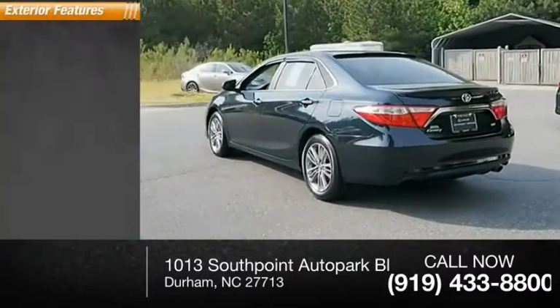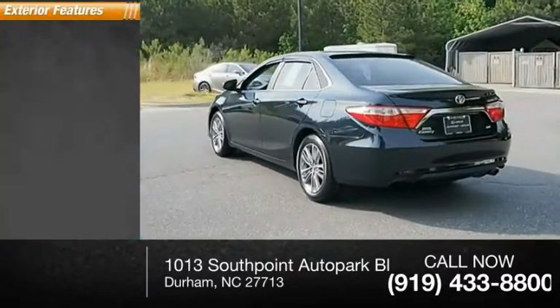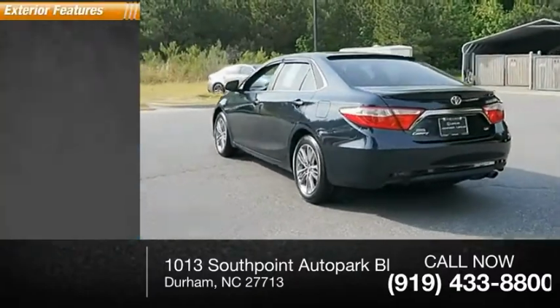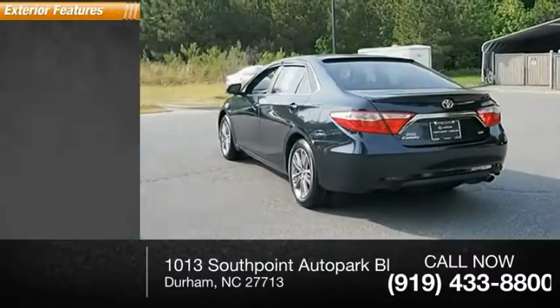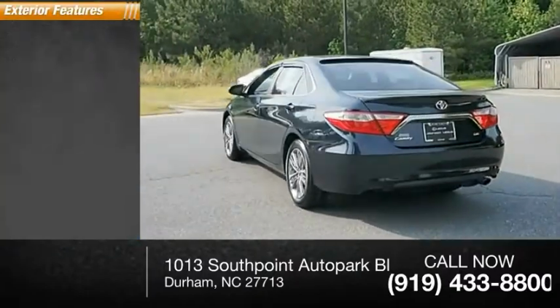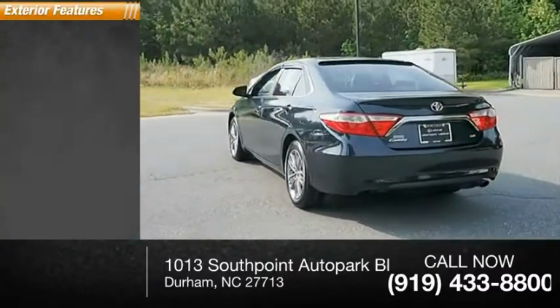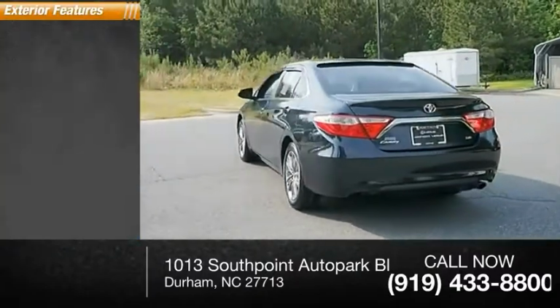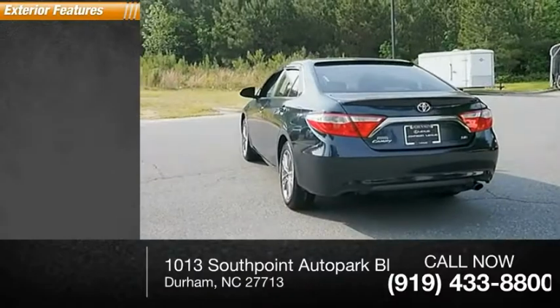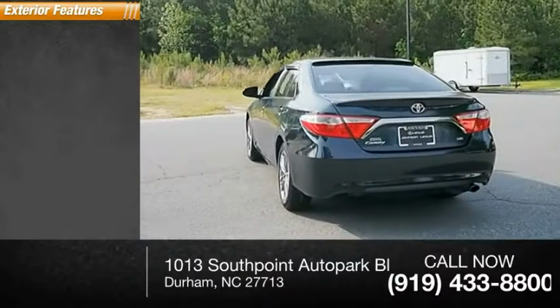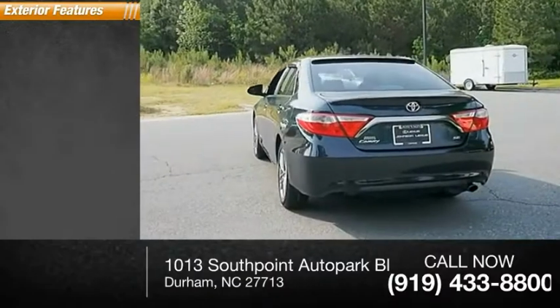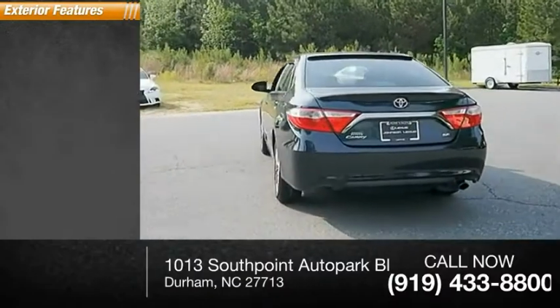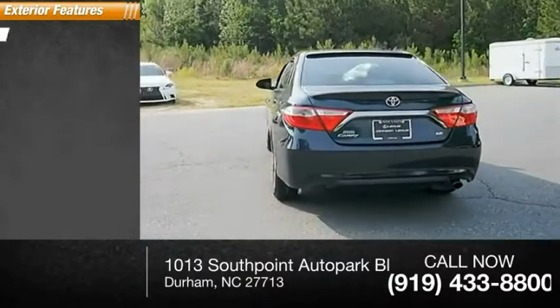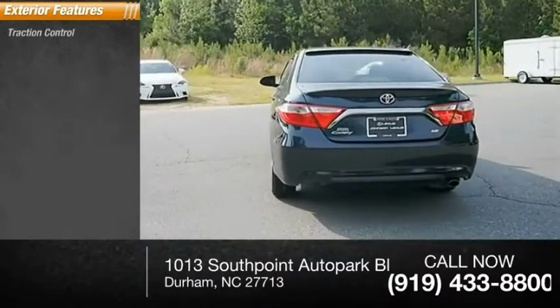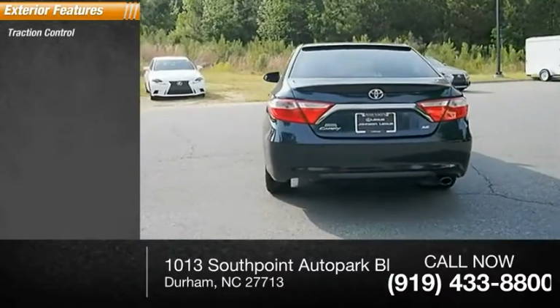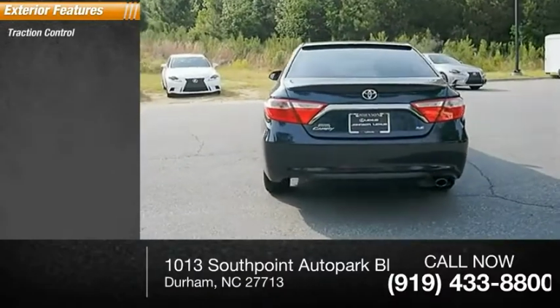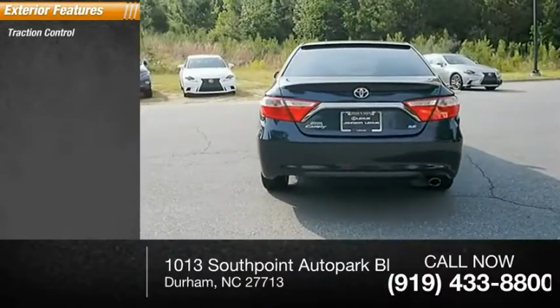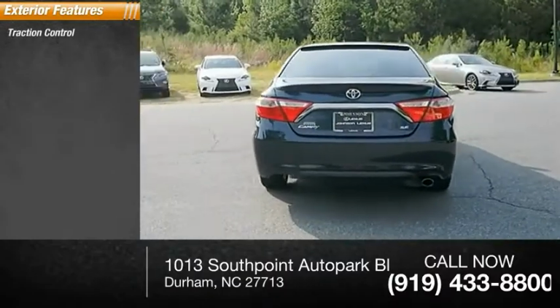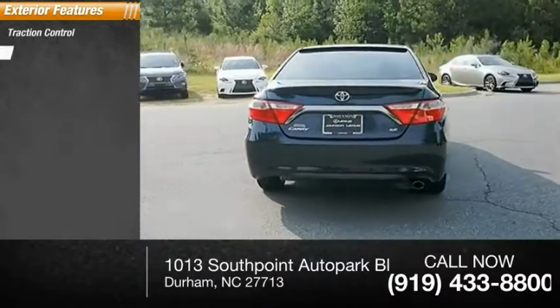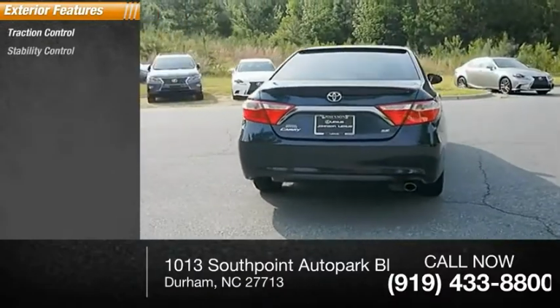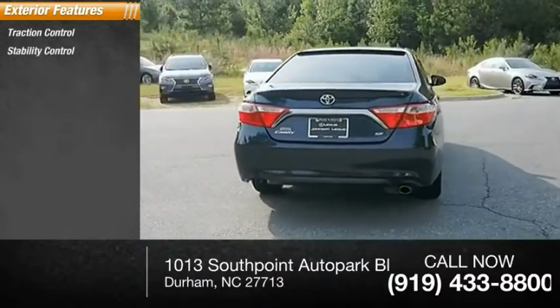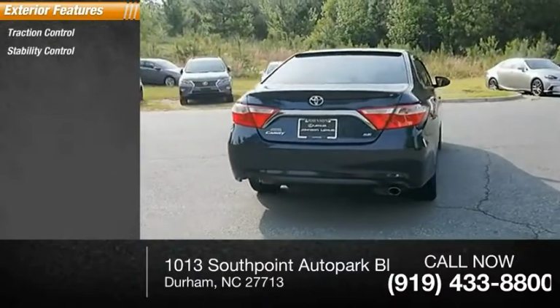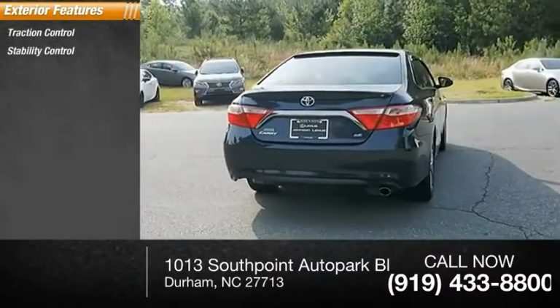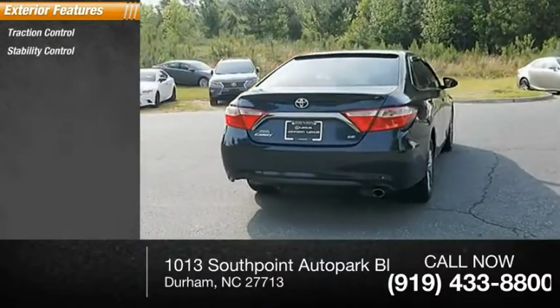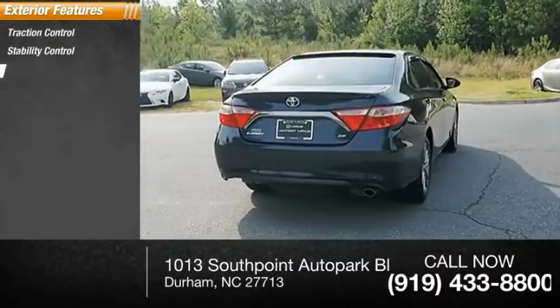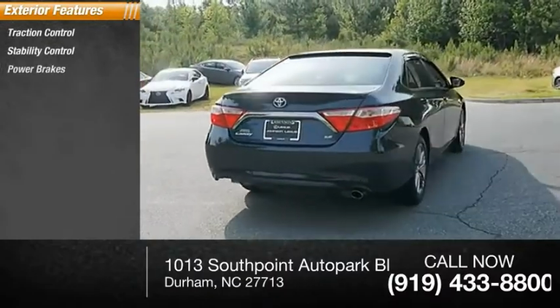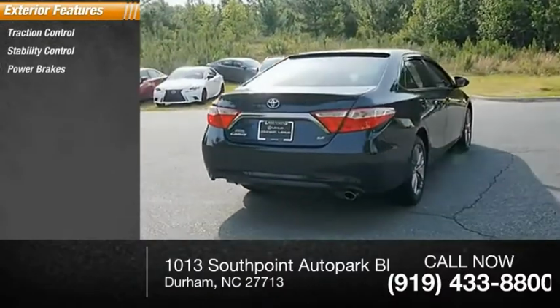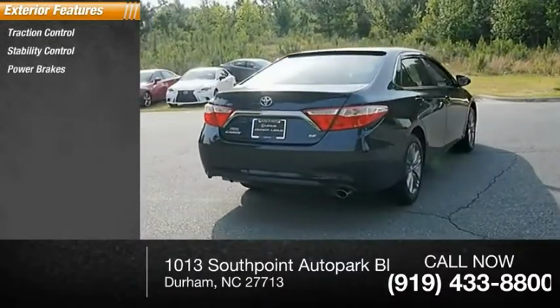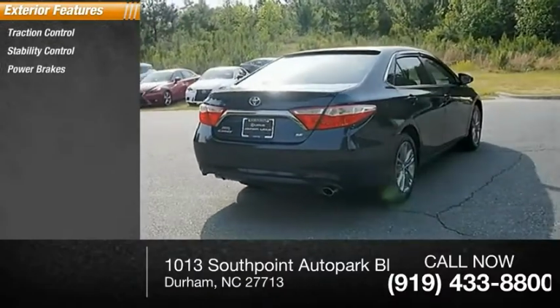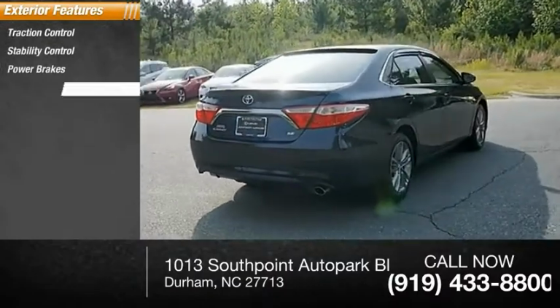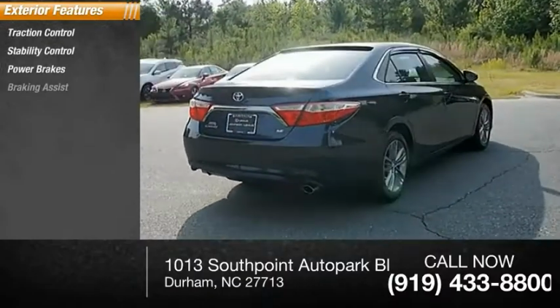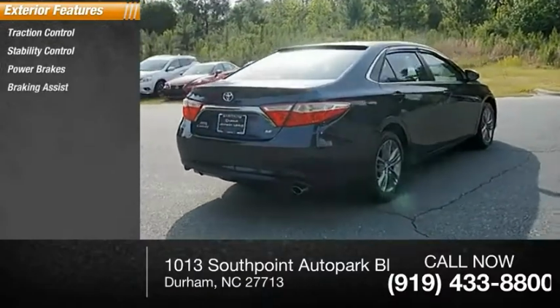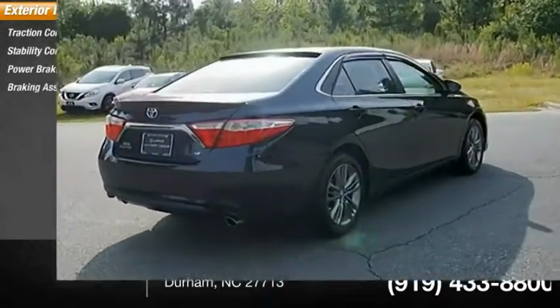Here are some of this vehicle's great options: traction control, stability control, power brakes, braking assist.